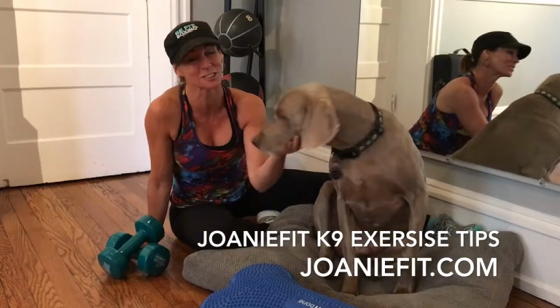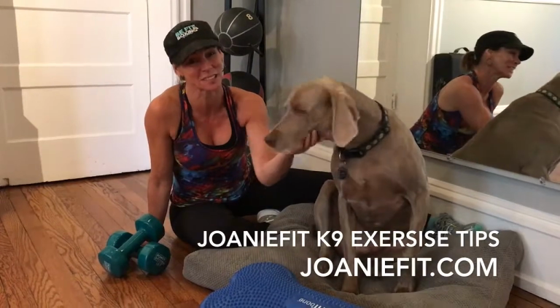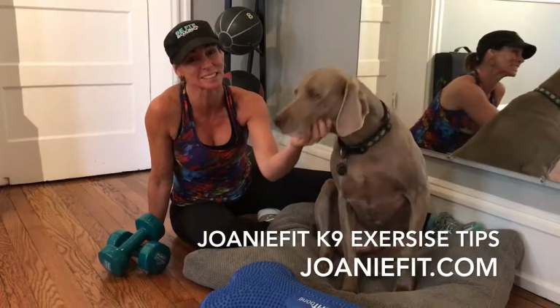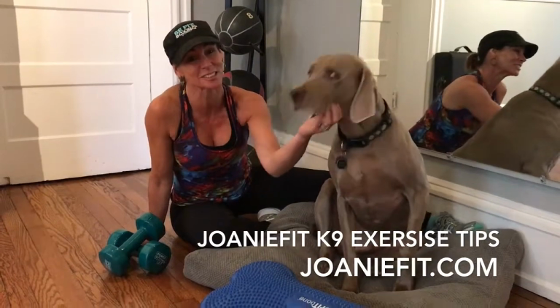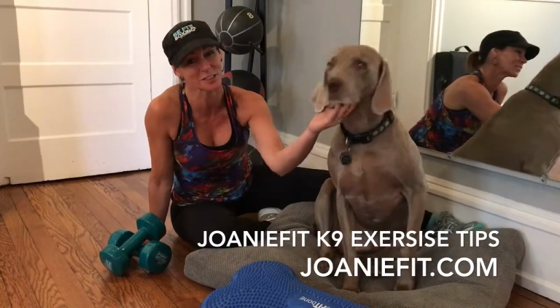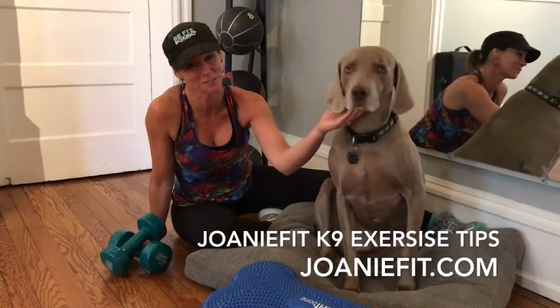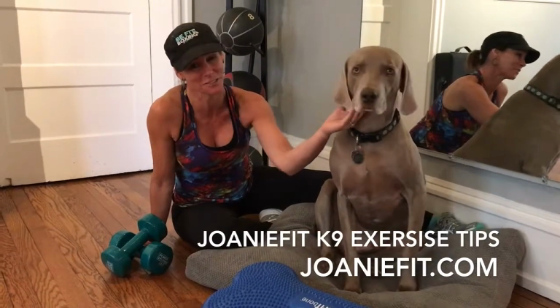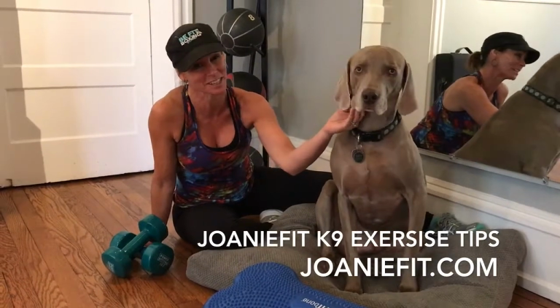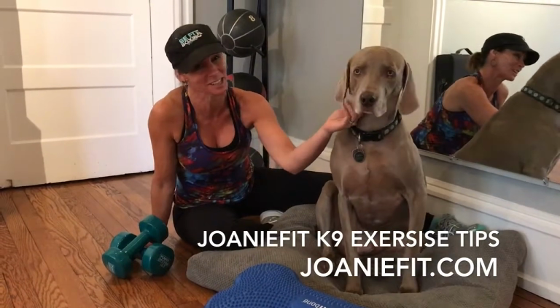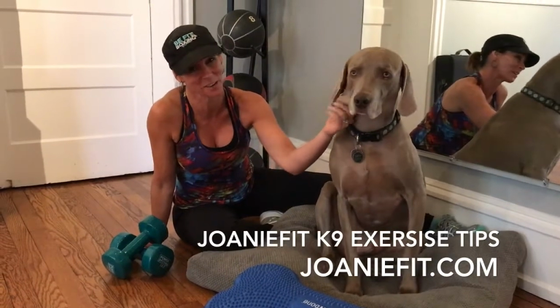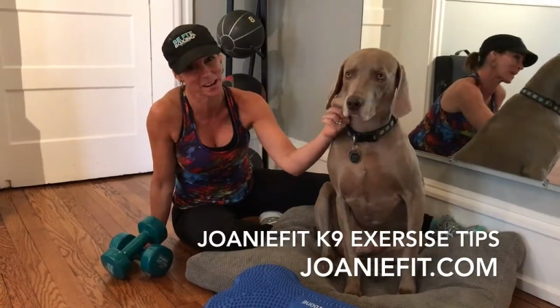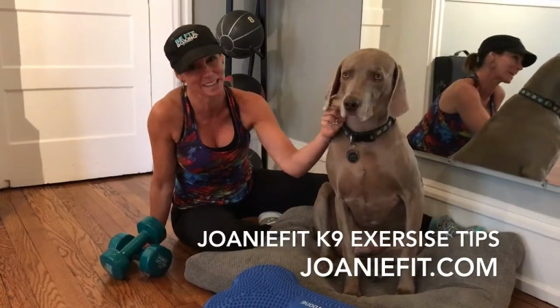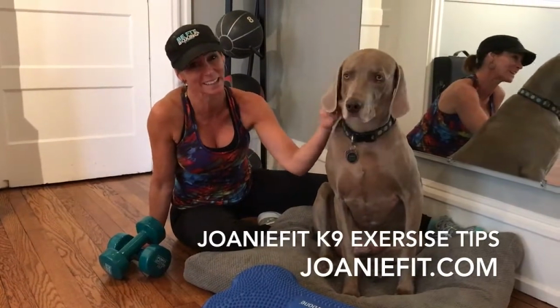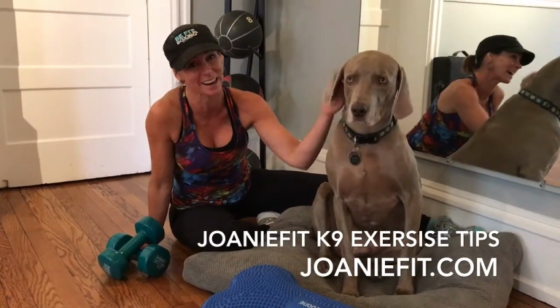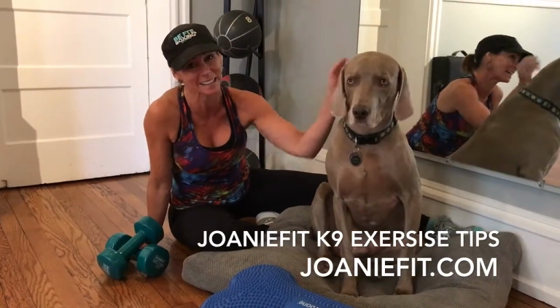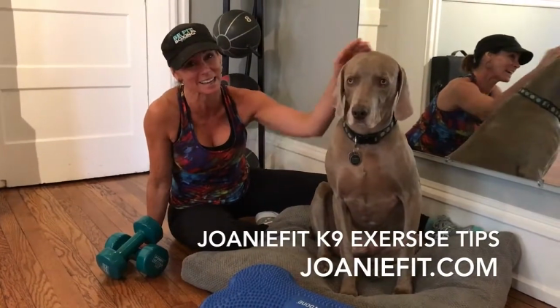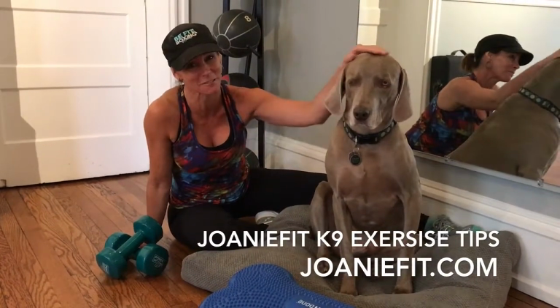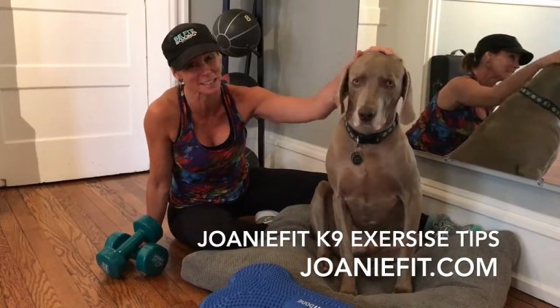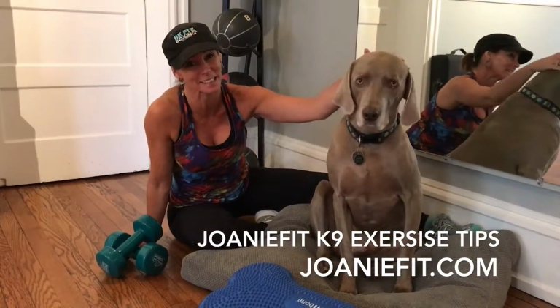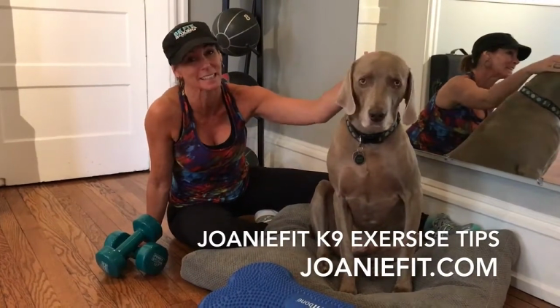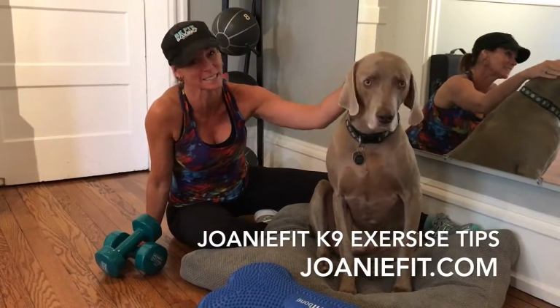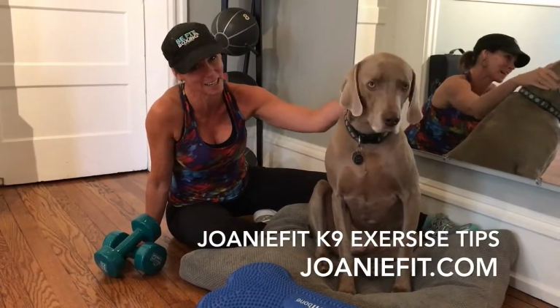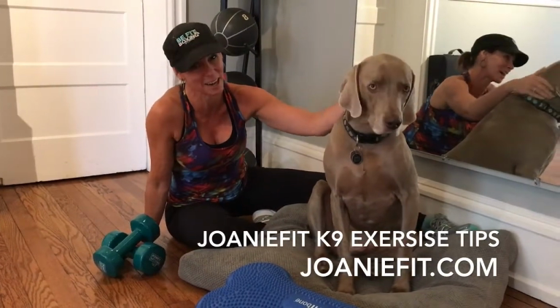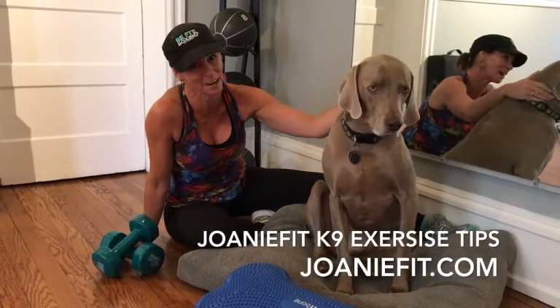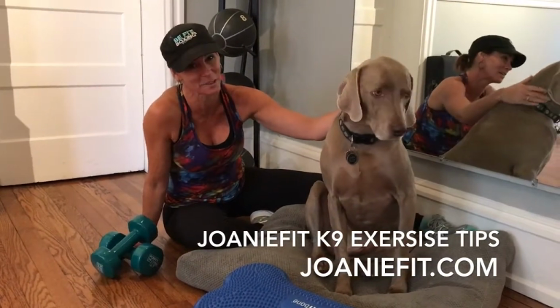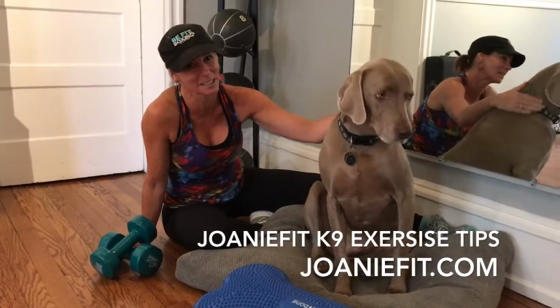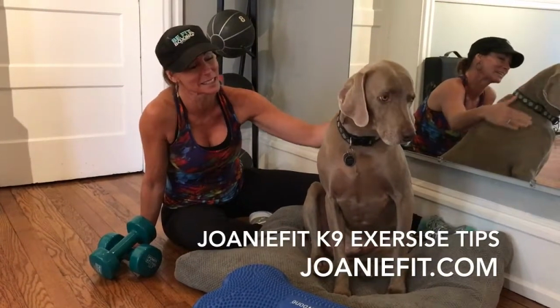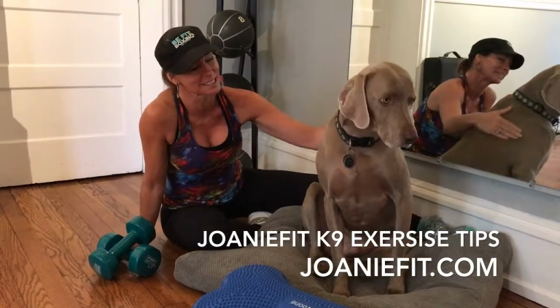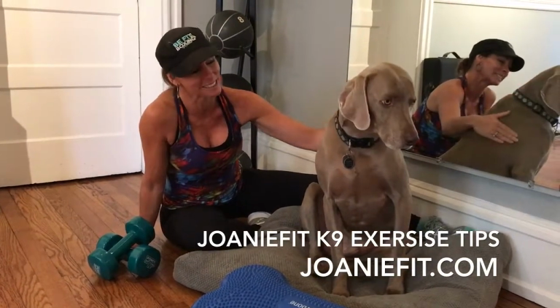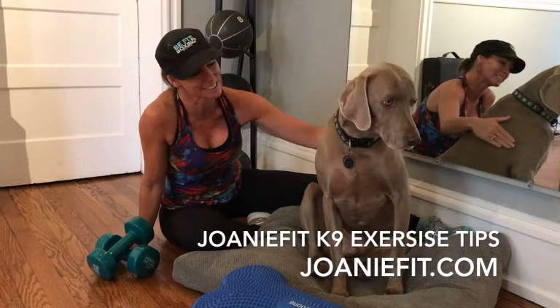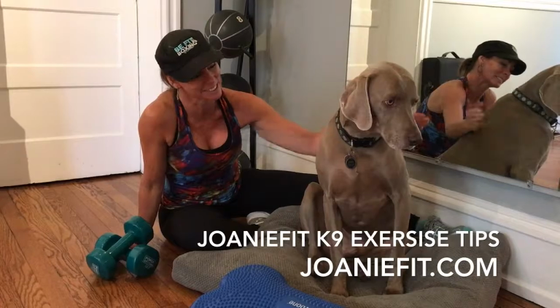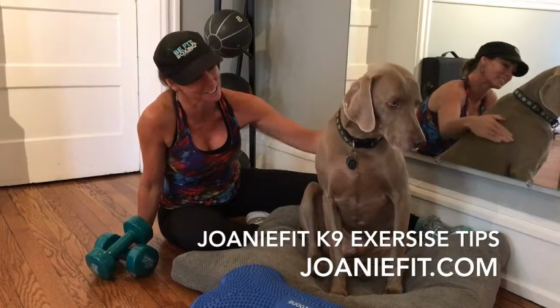So join us at Joni Fit, J-O-A-N-I-E-F-I-T.com. See you soon.